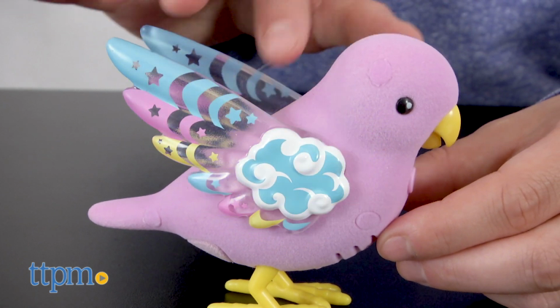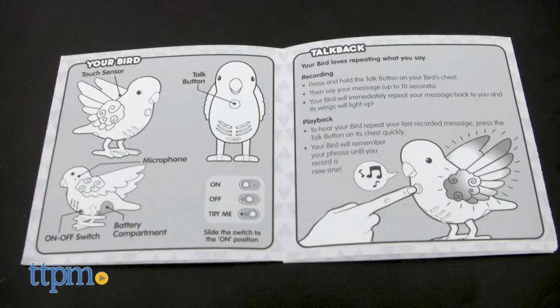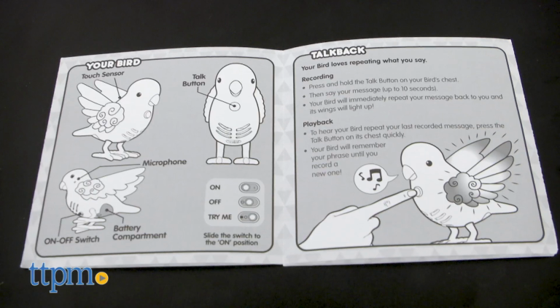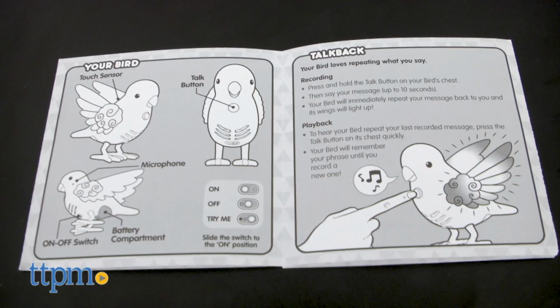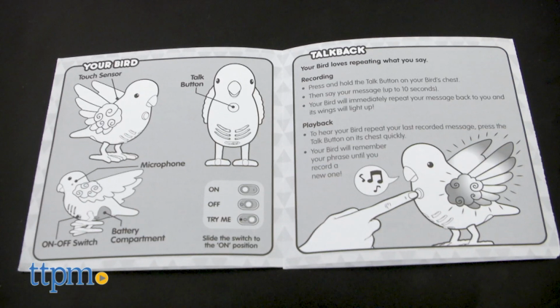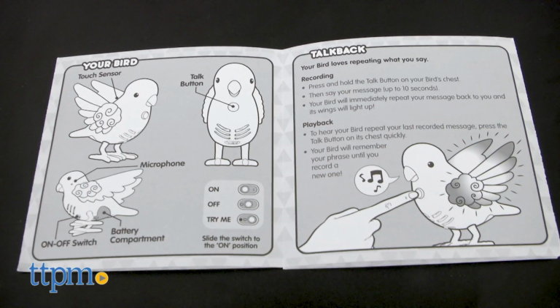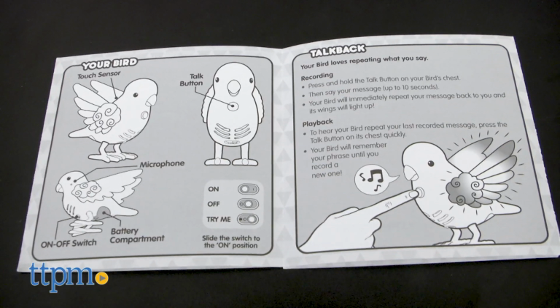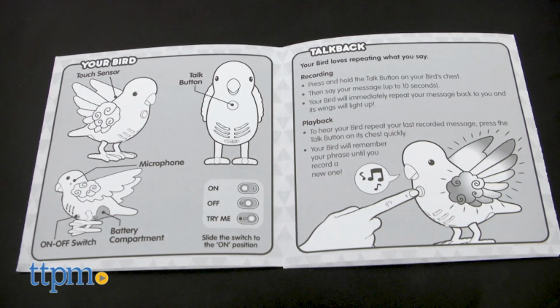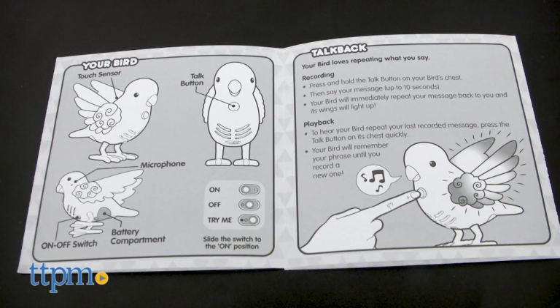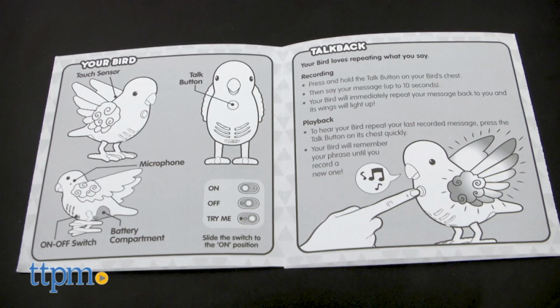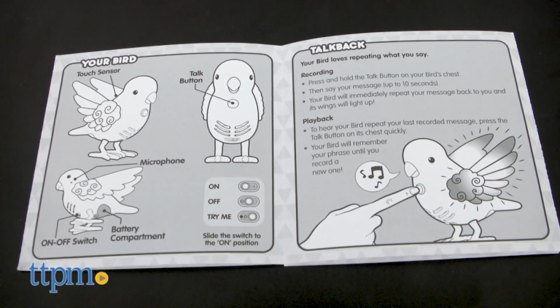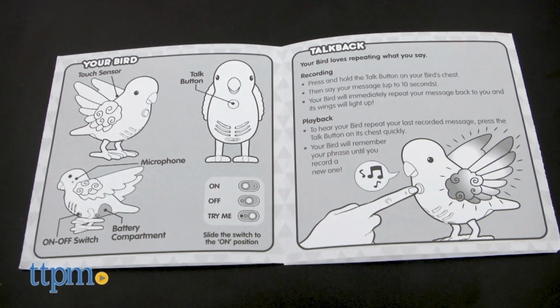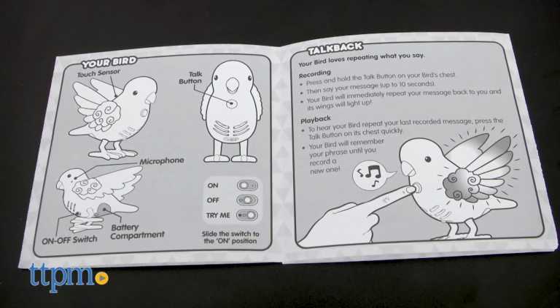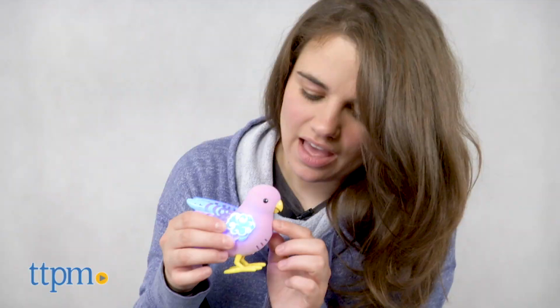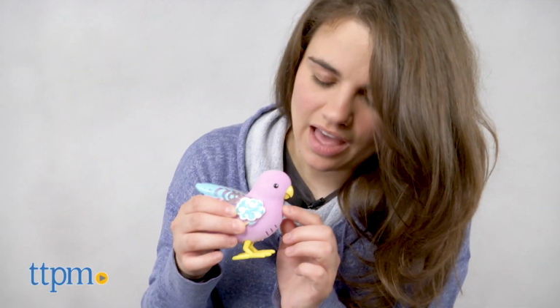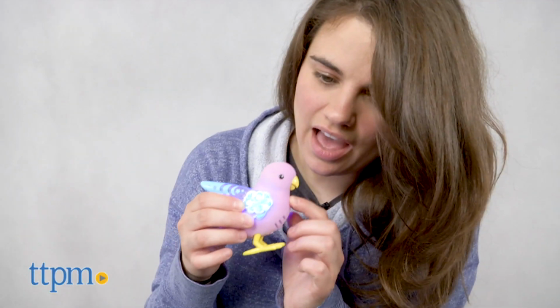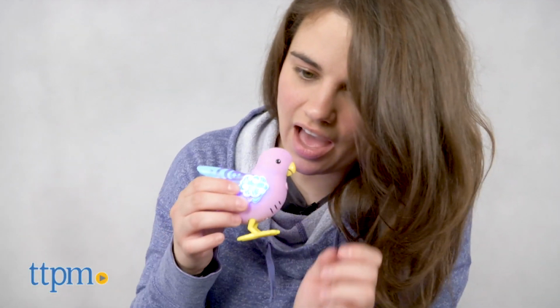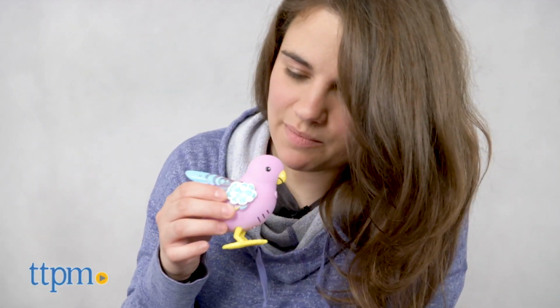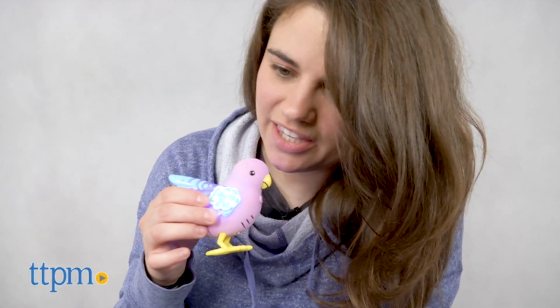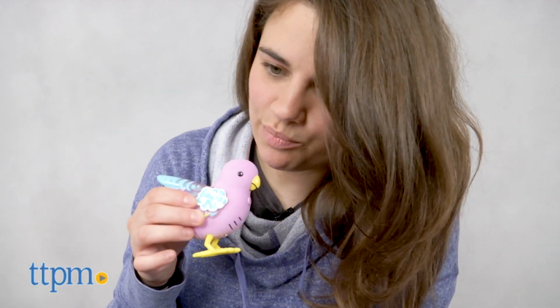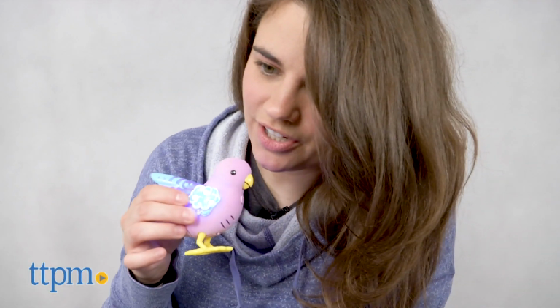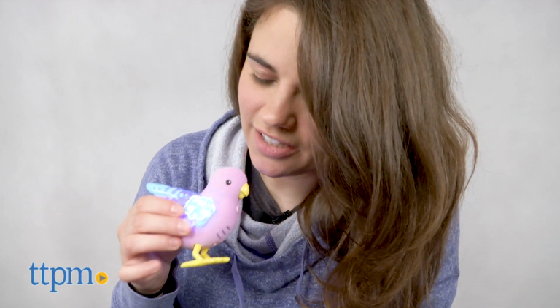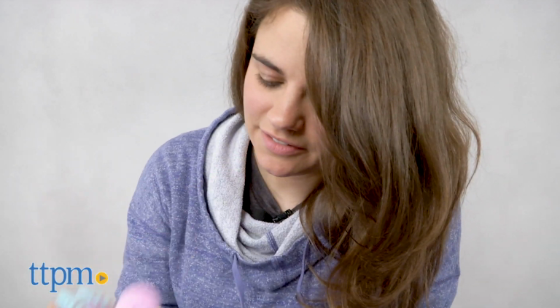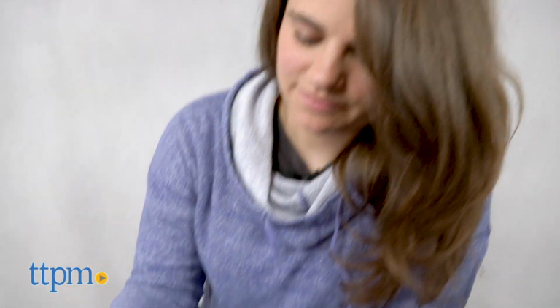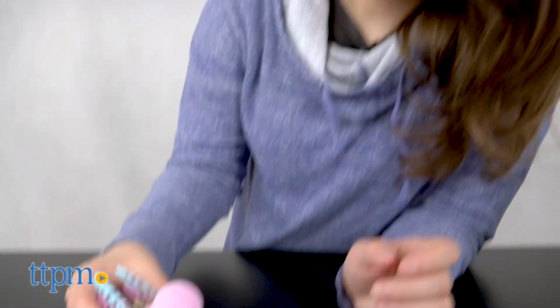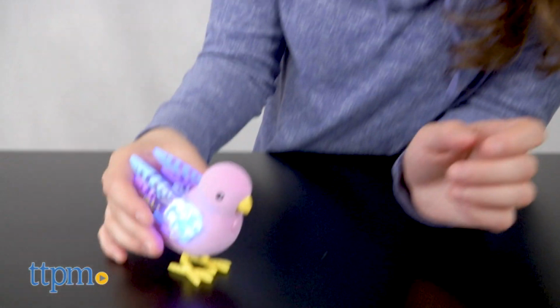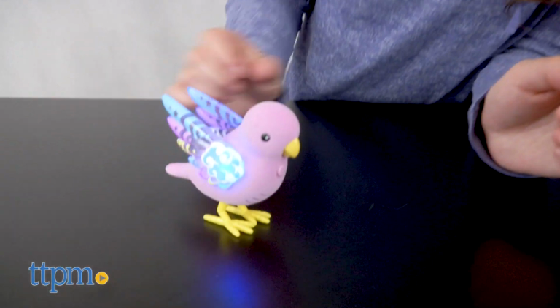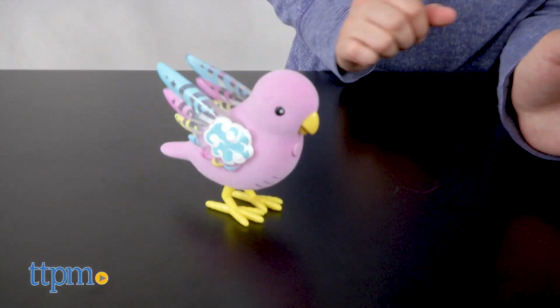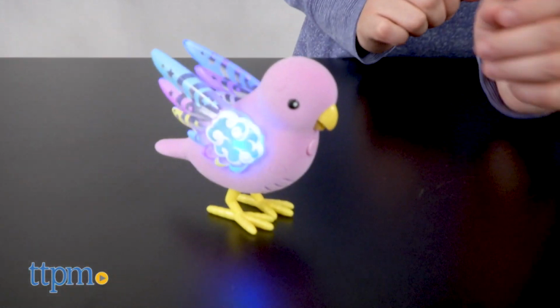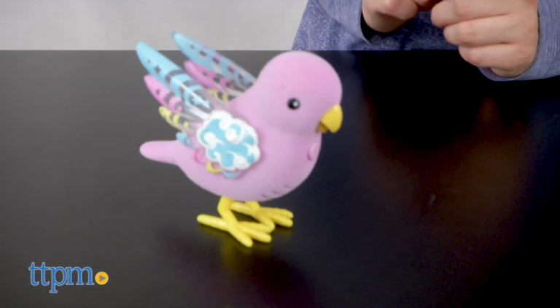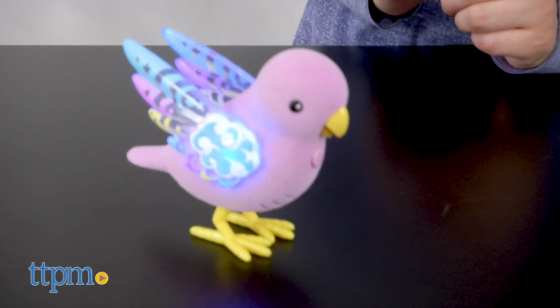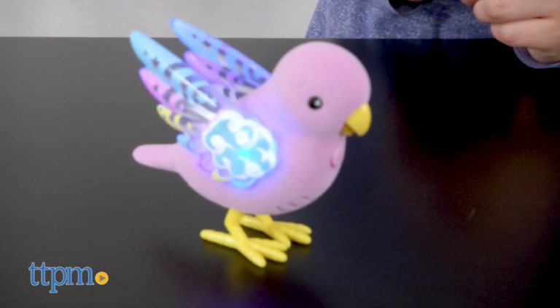Your songbird can even repeat what you say by pressing the button and talking. I'm a cute birdie.